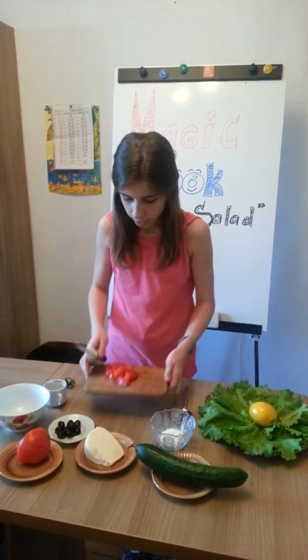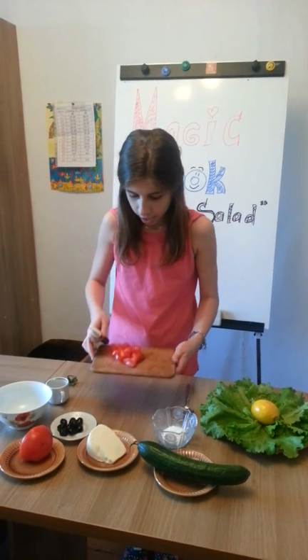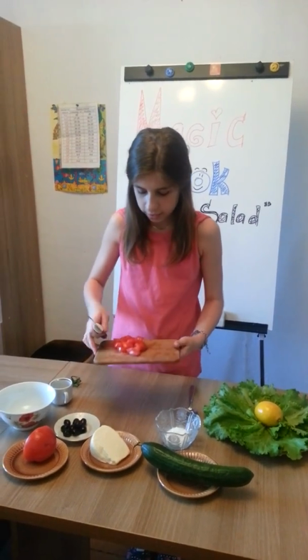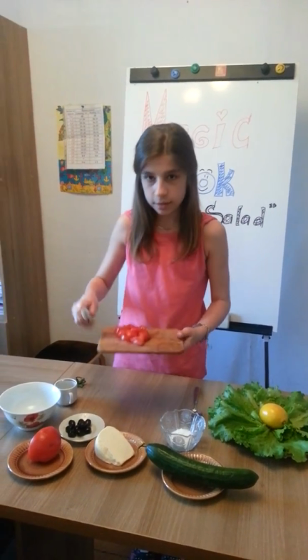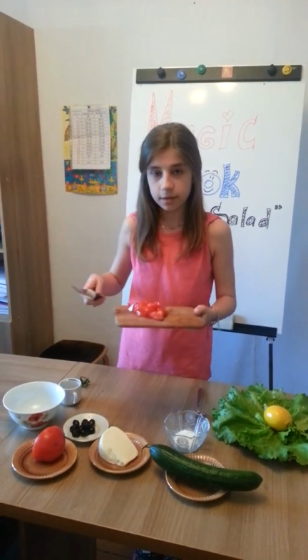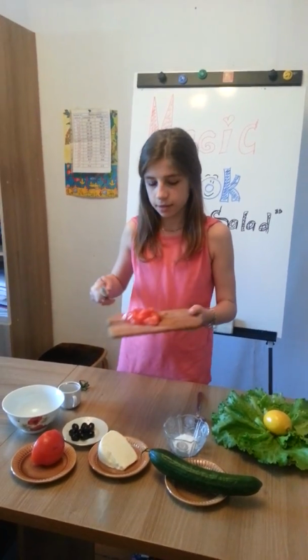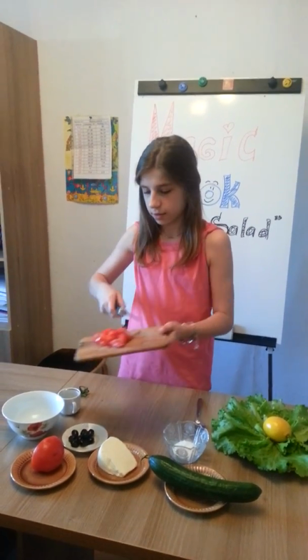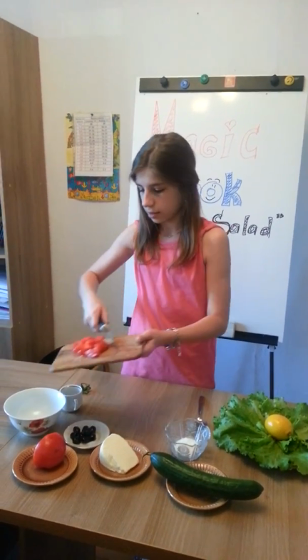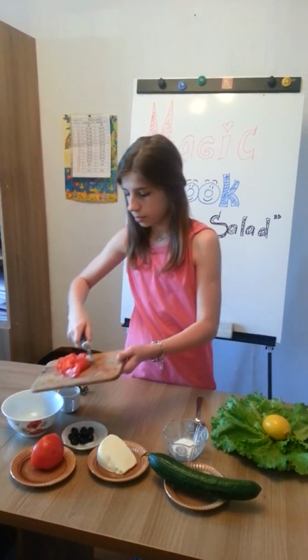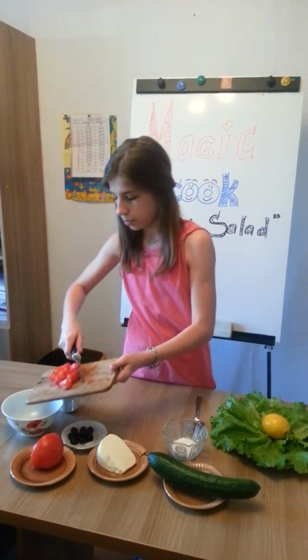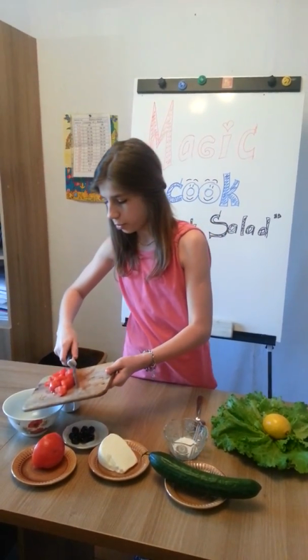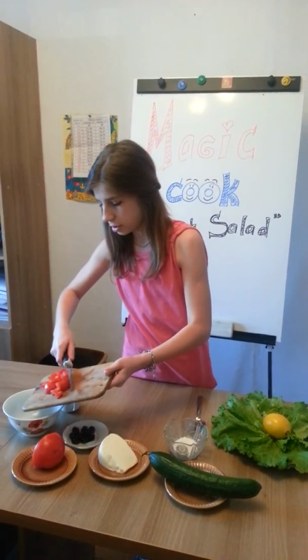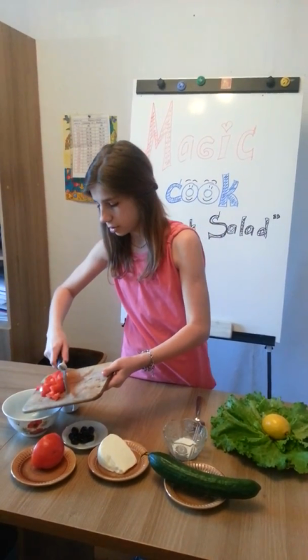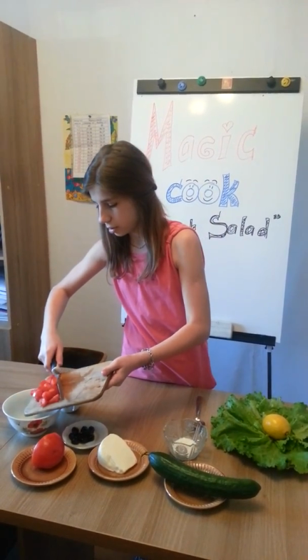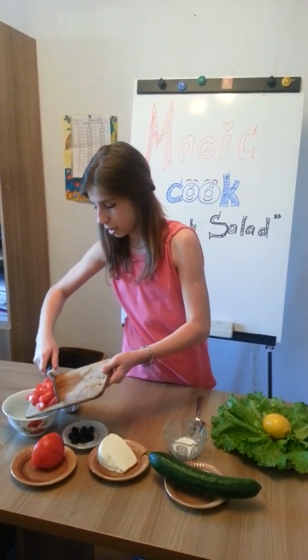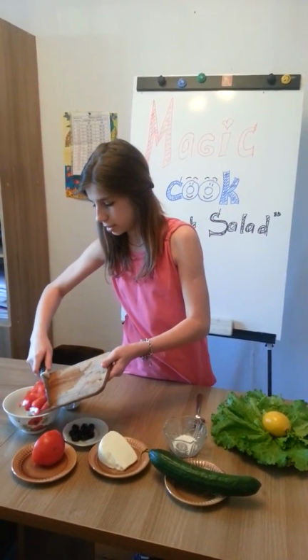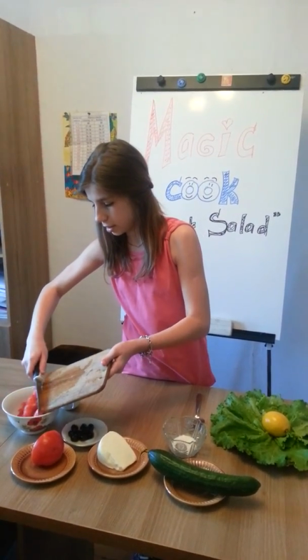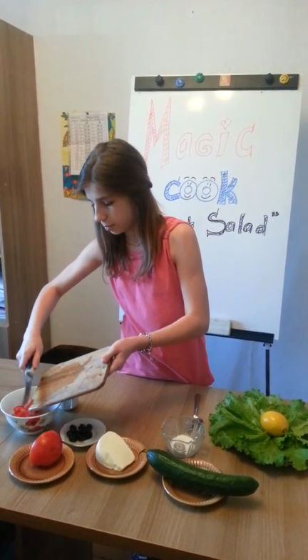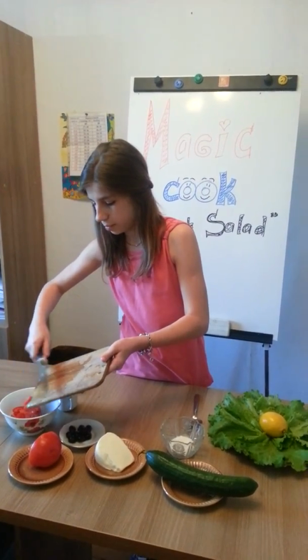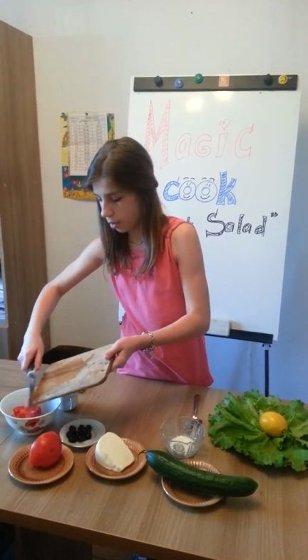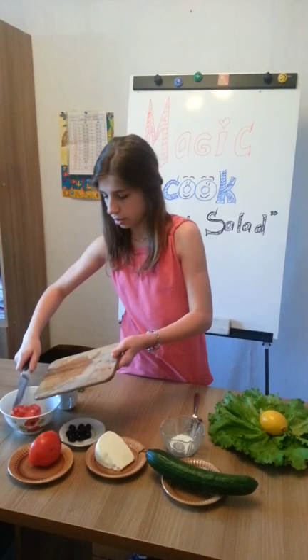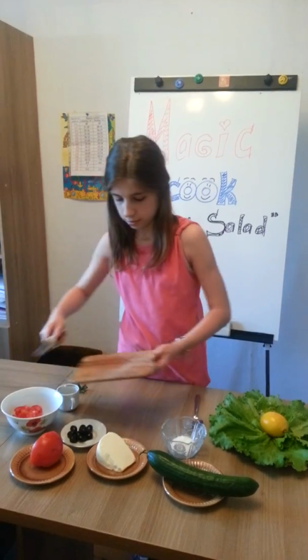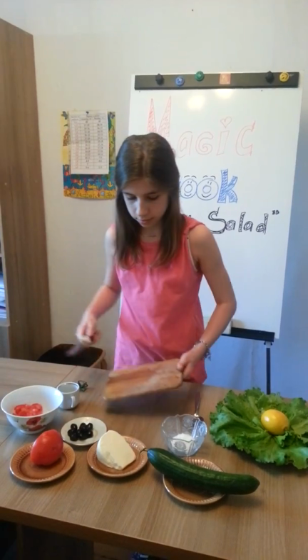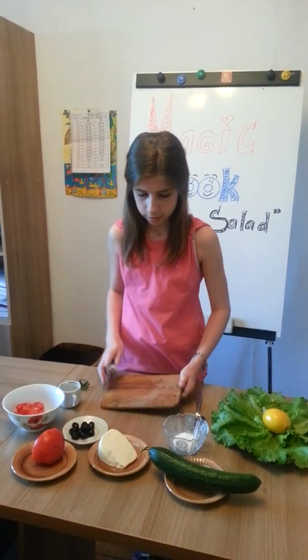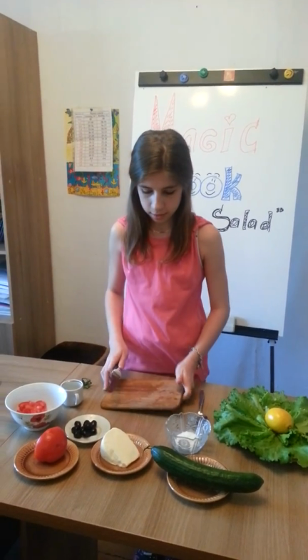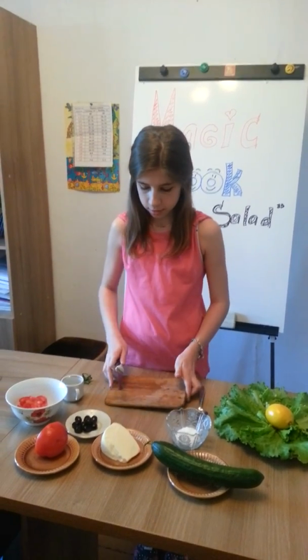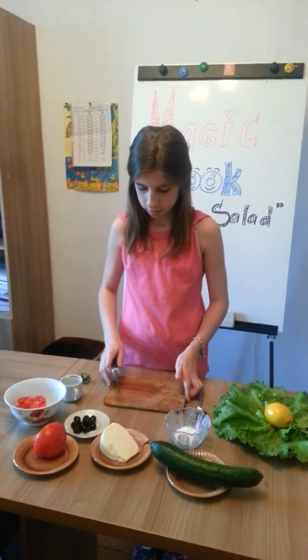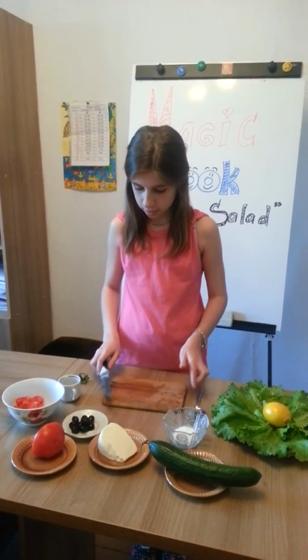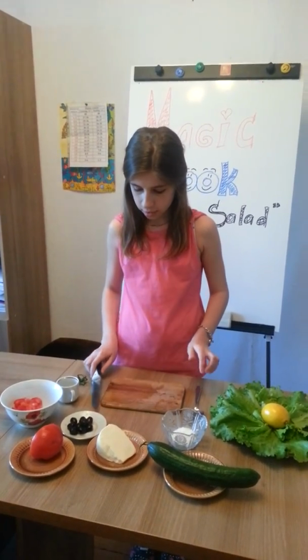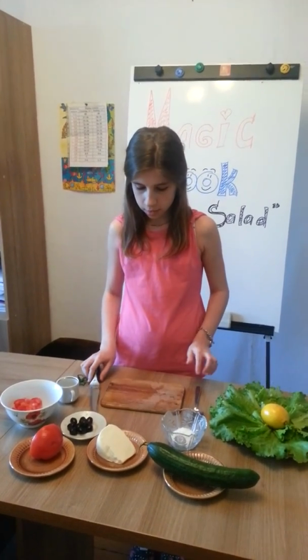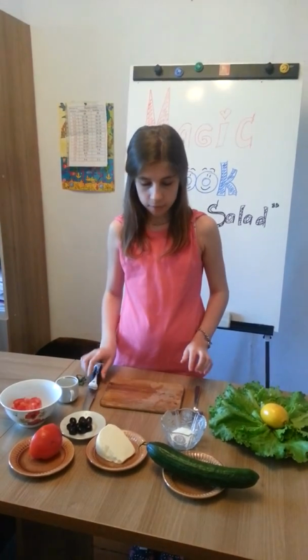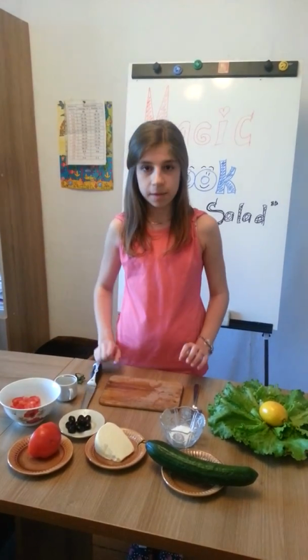I take one tomato and cut it. And put it in the bowl.